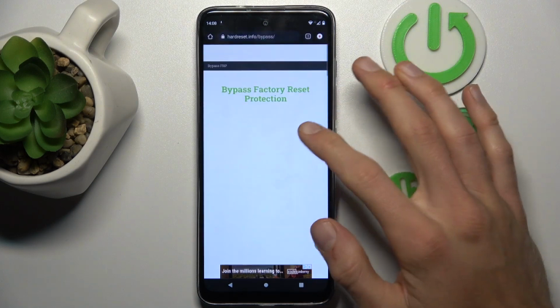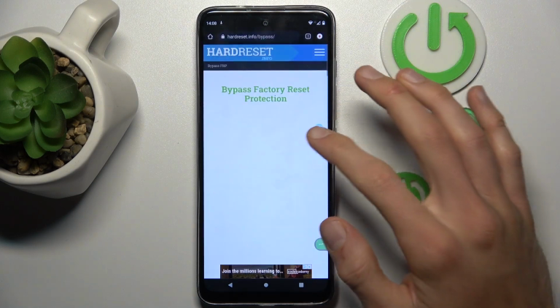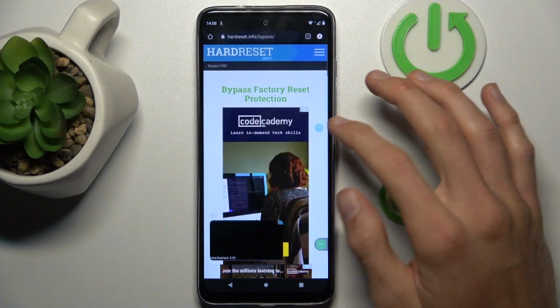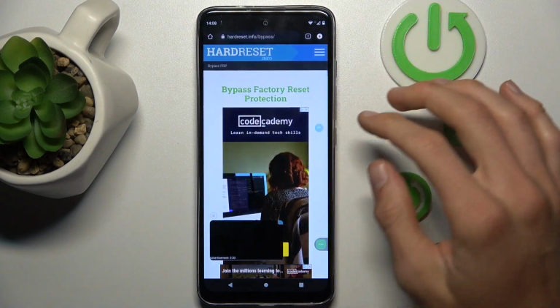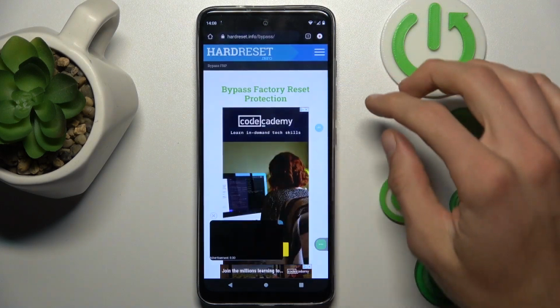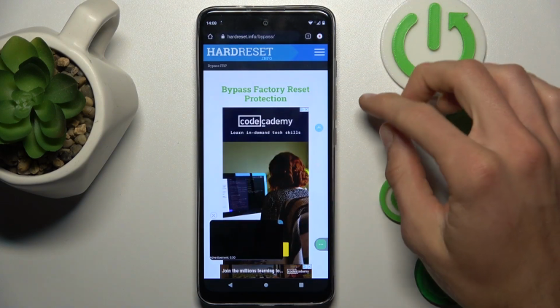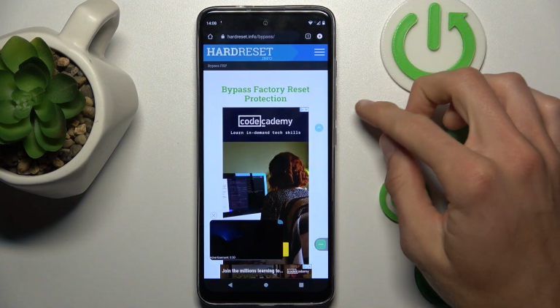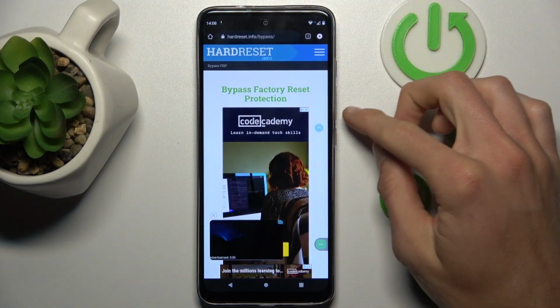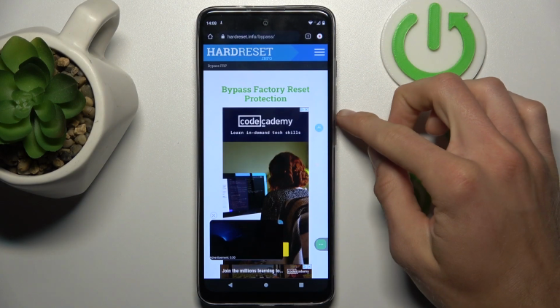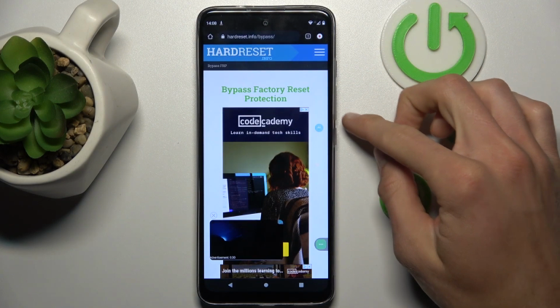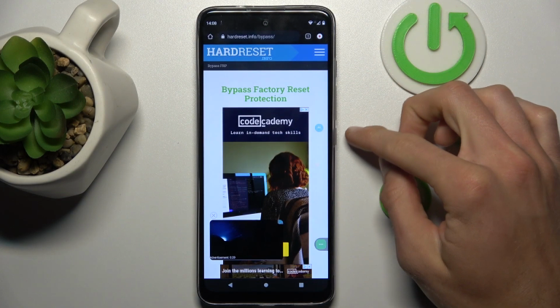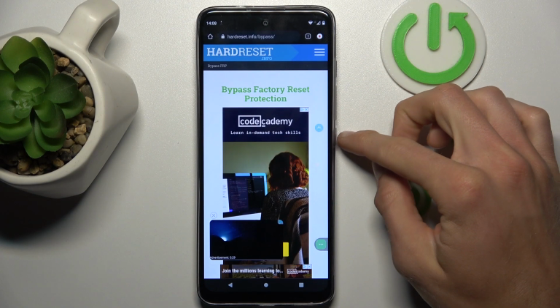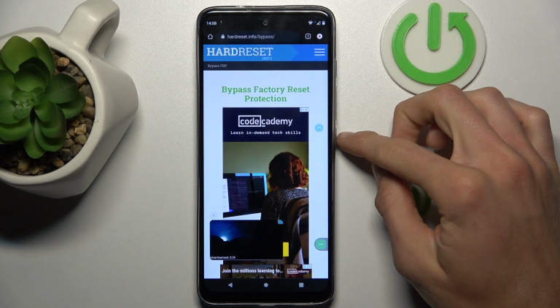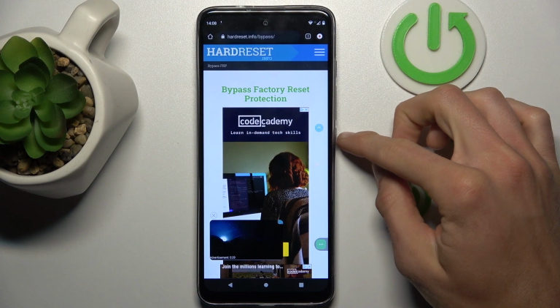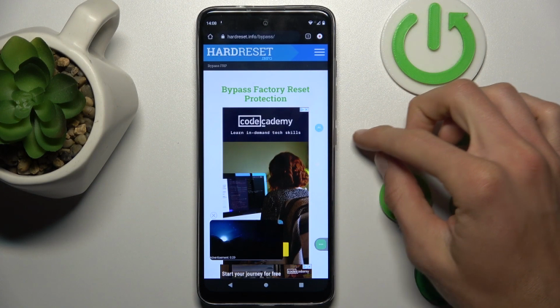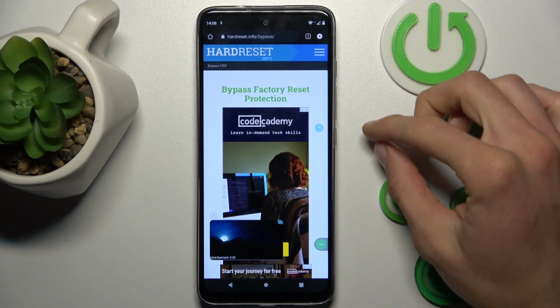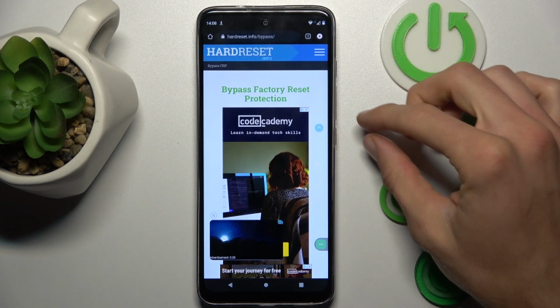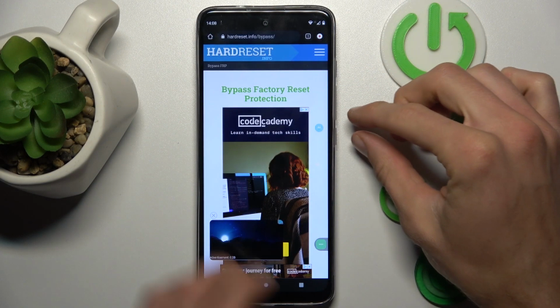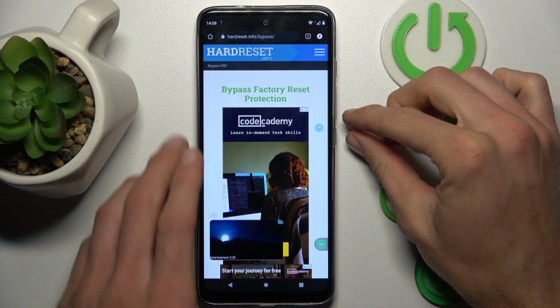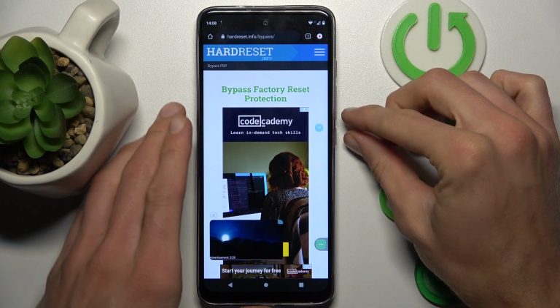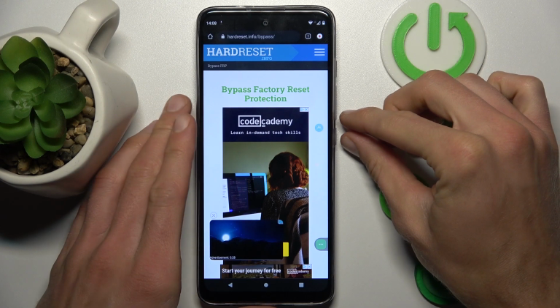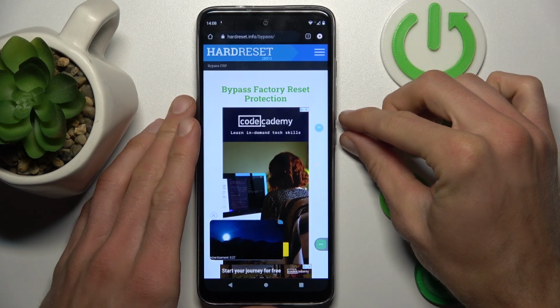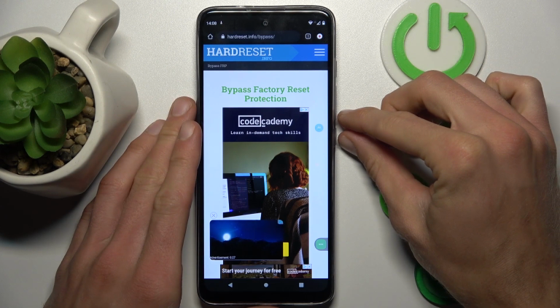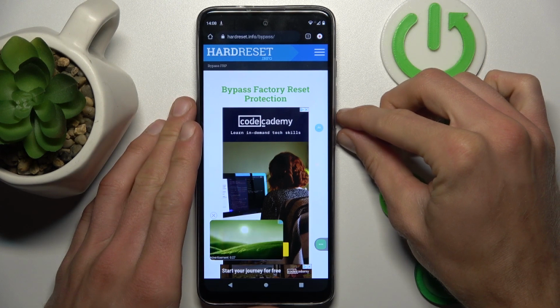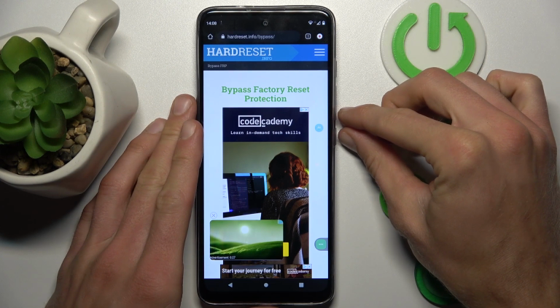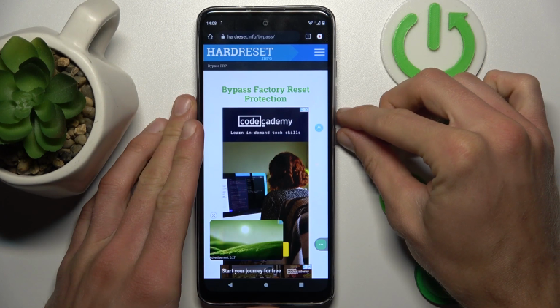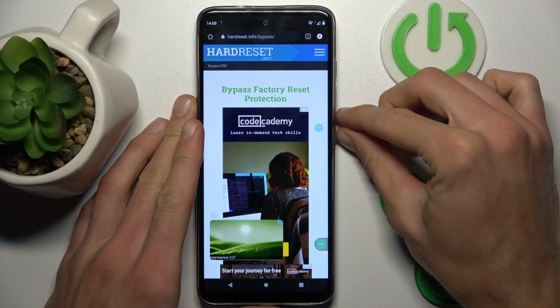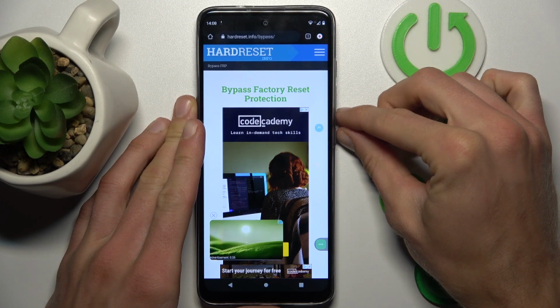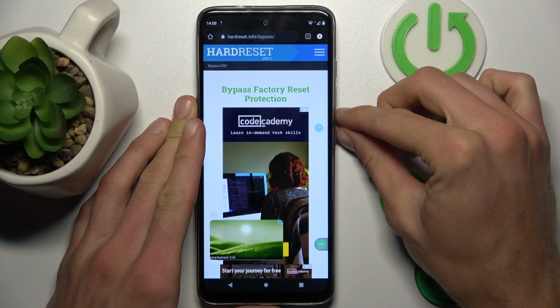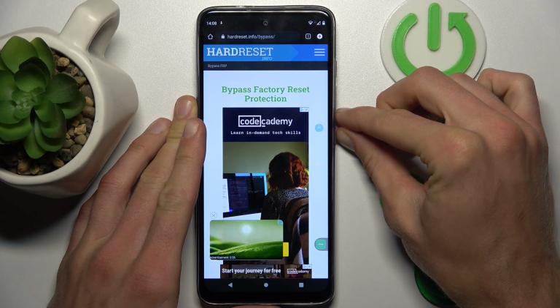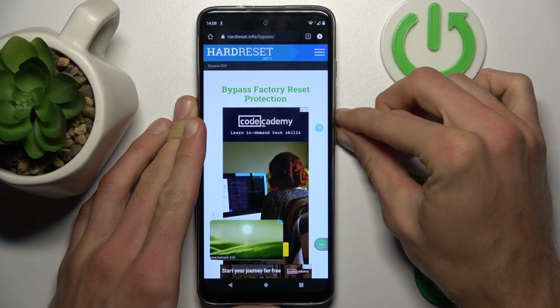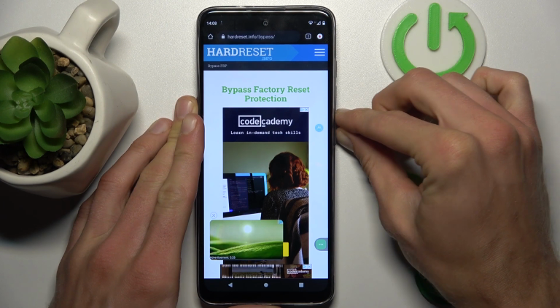When we are on it, we press the volume down and power key together at the same time, just as we would to make a normal screenshot.